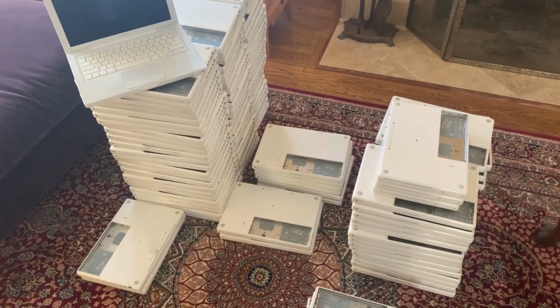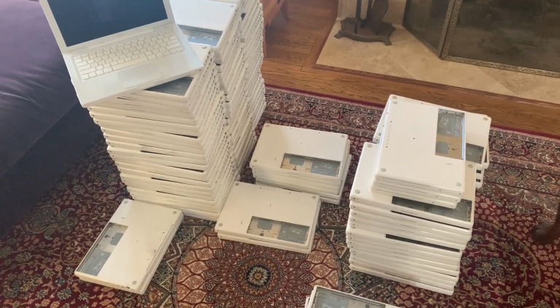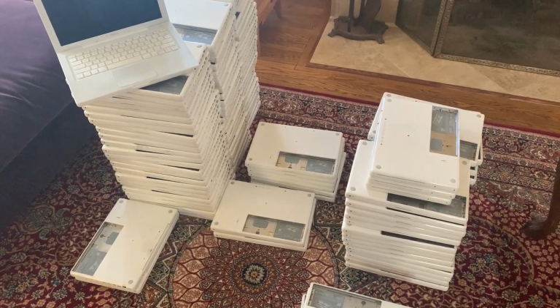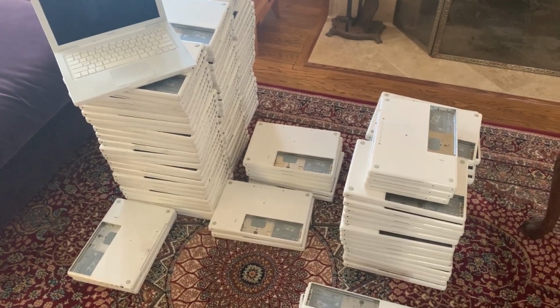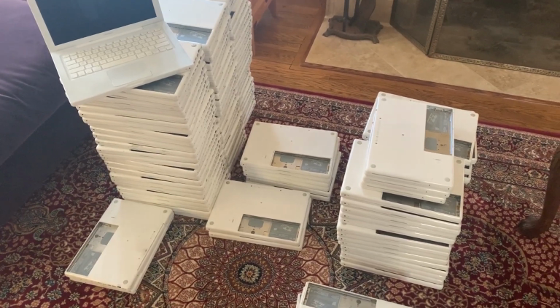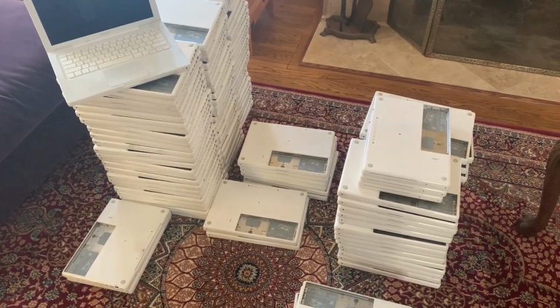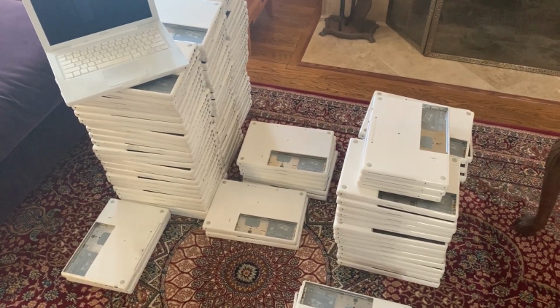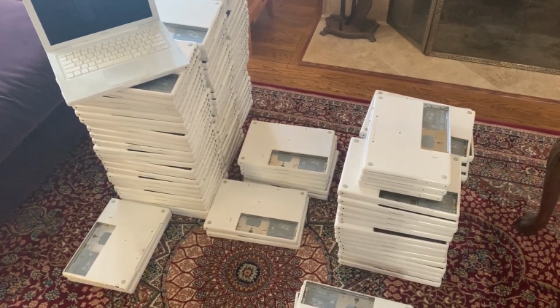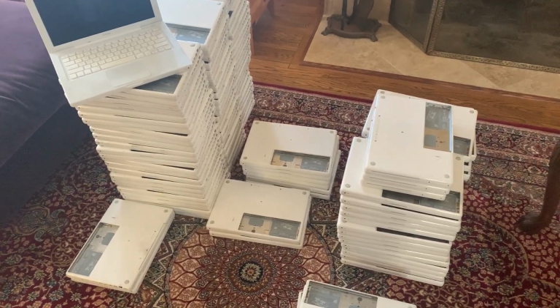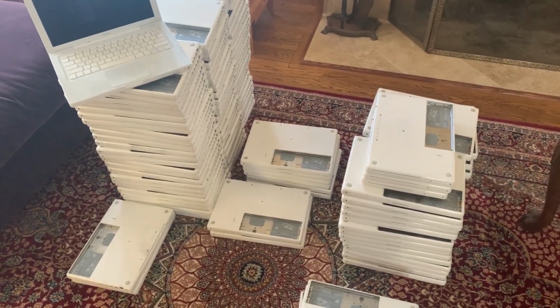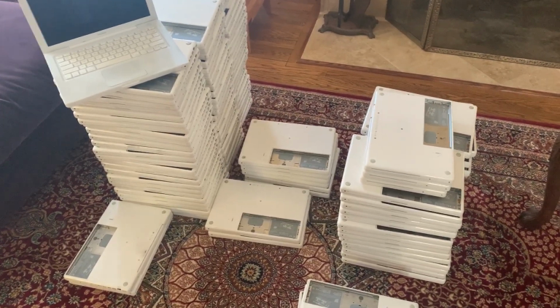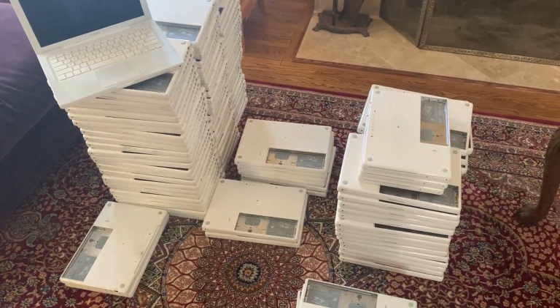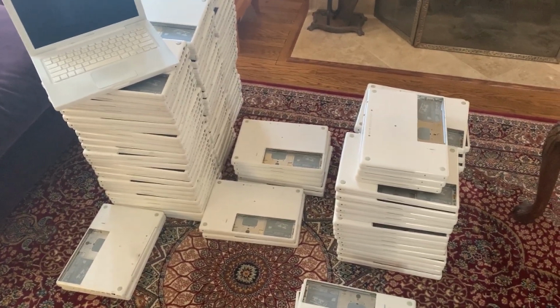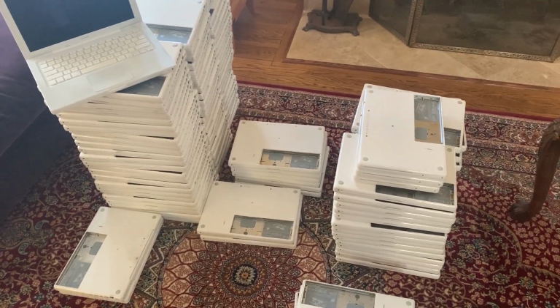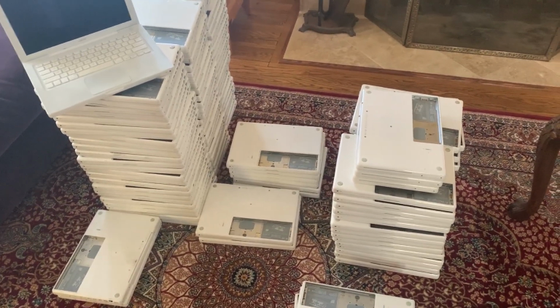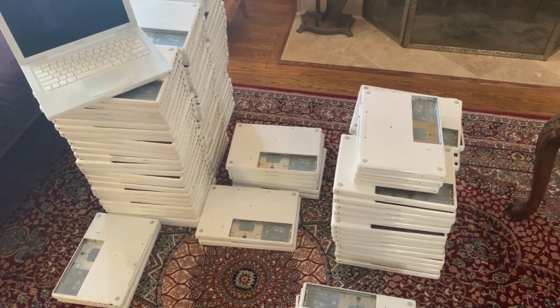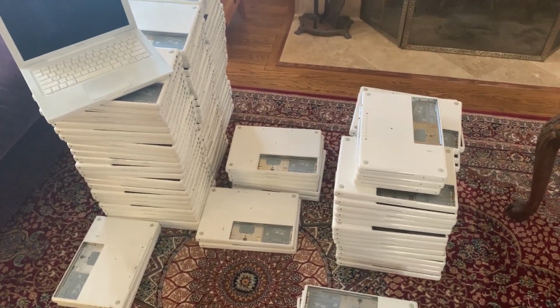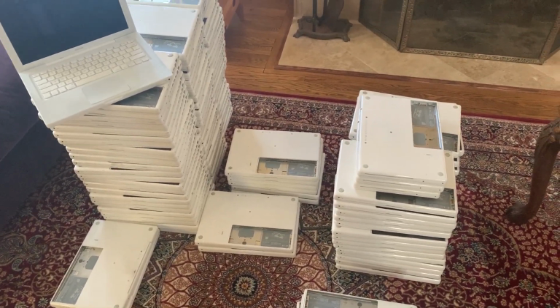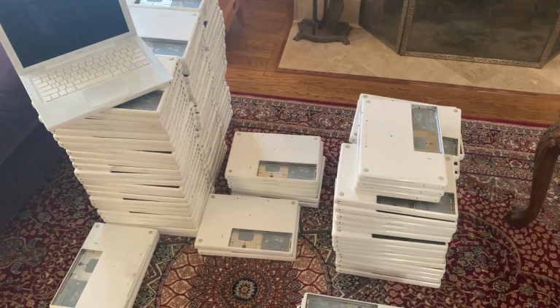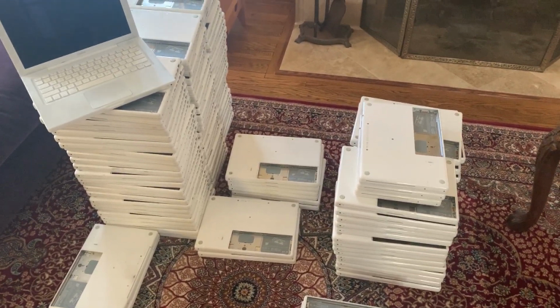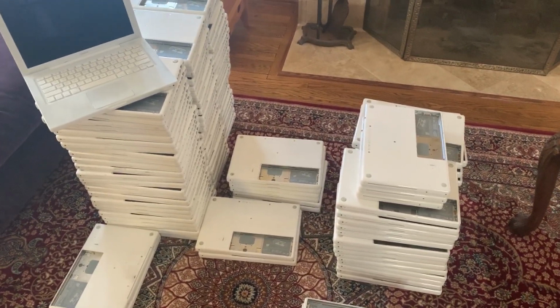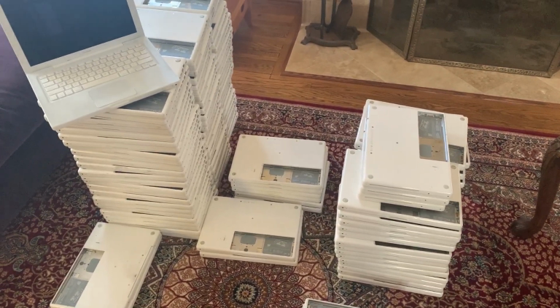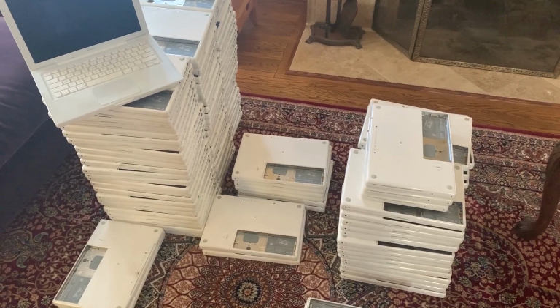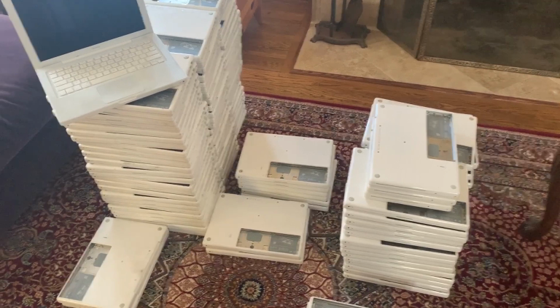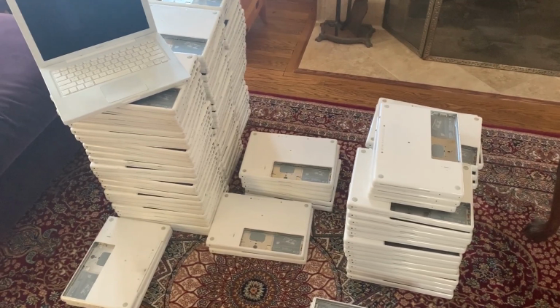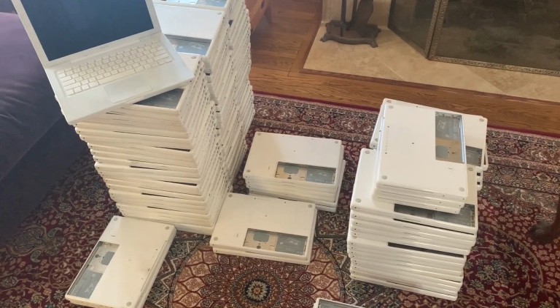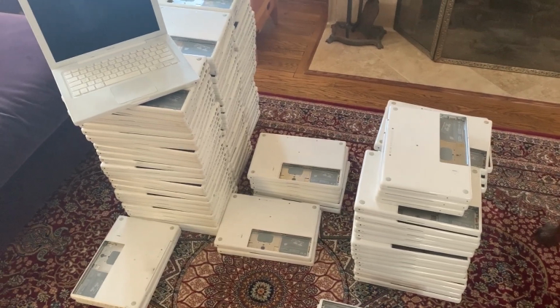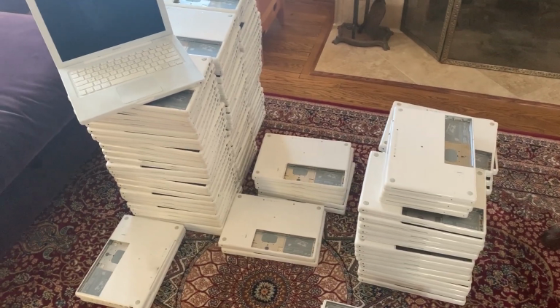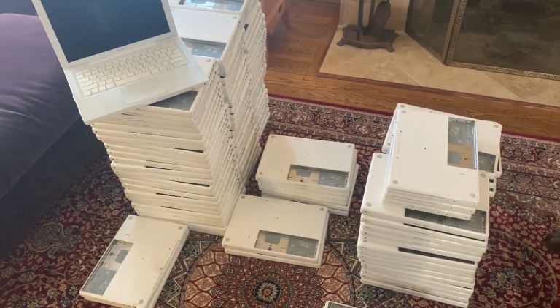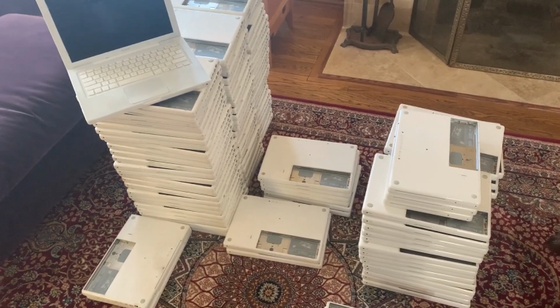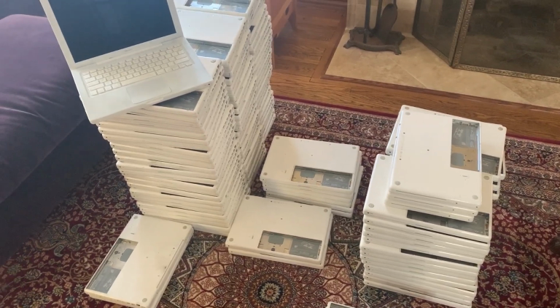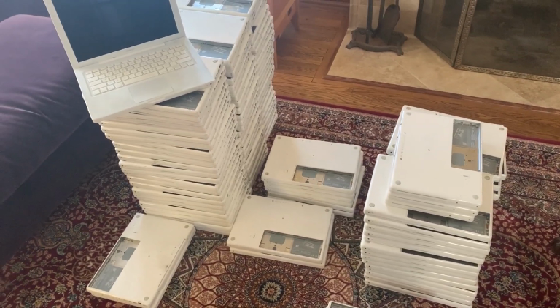There are thousands of electronics recyclers out there, so that equates to millions of machines. Very unfortunate.